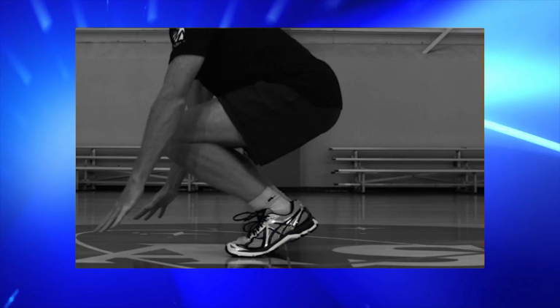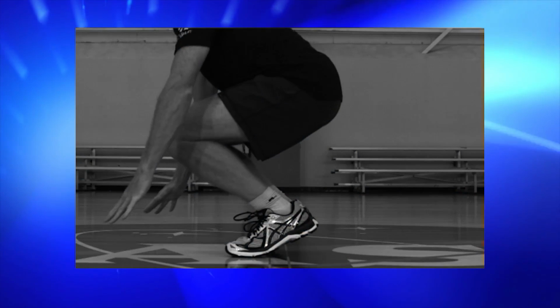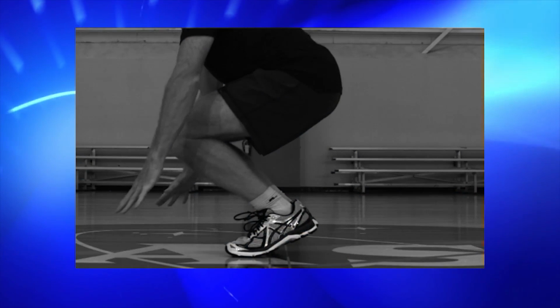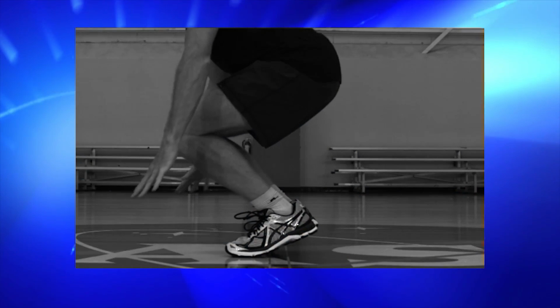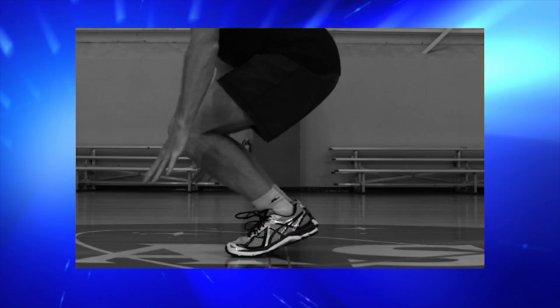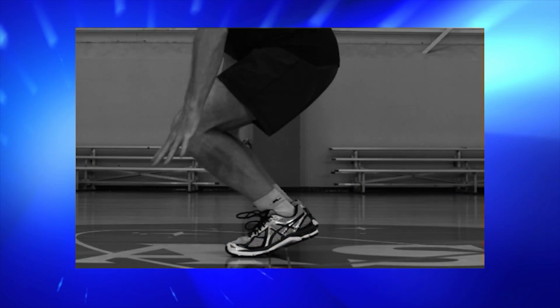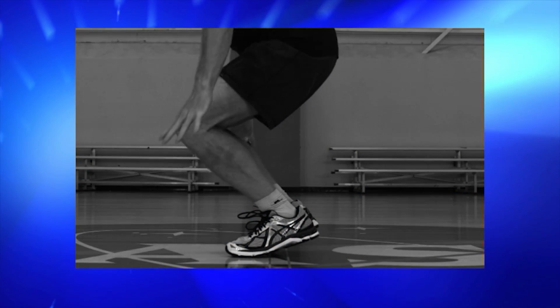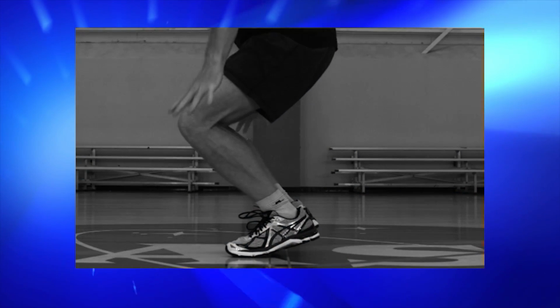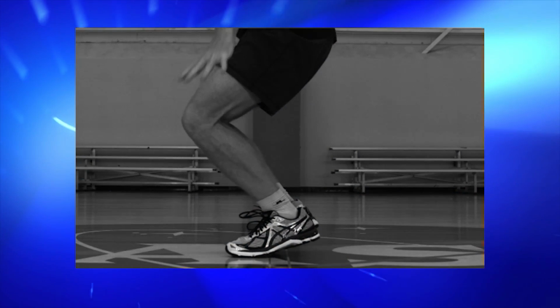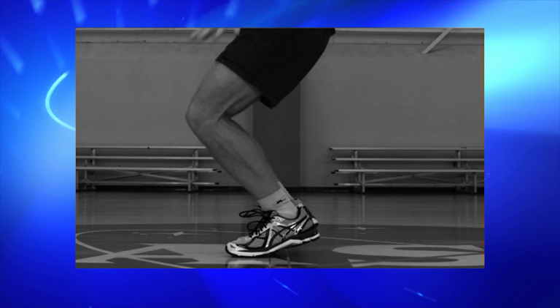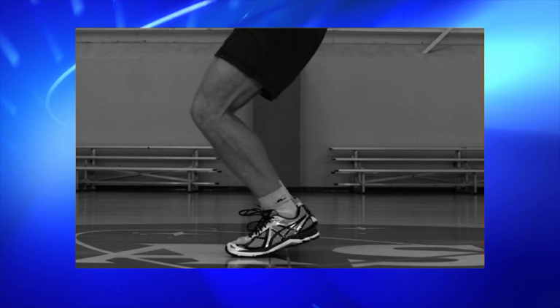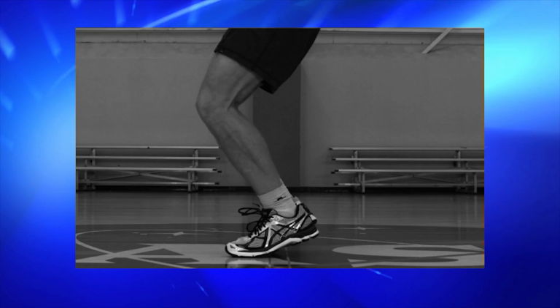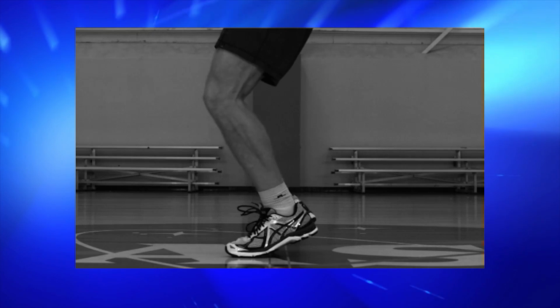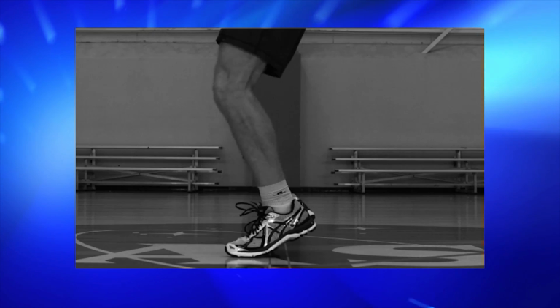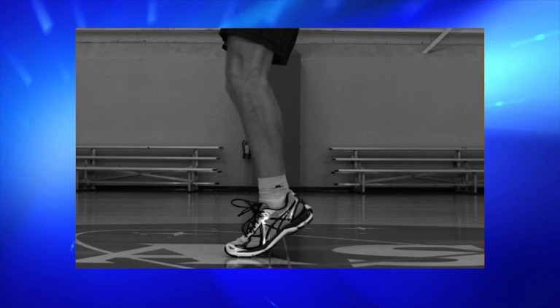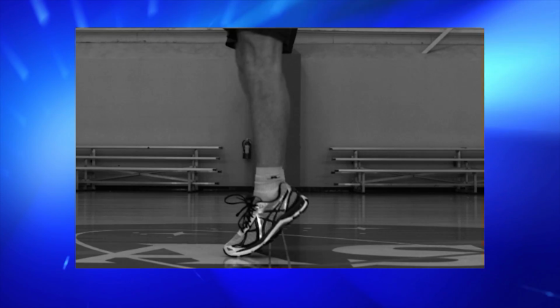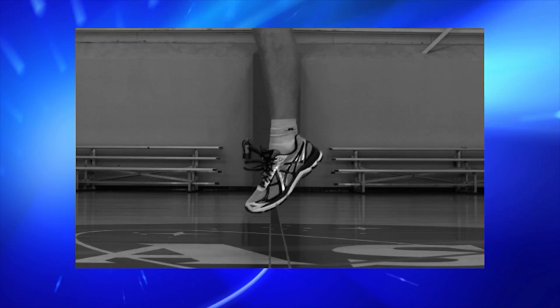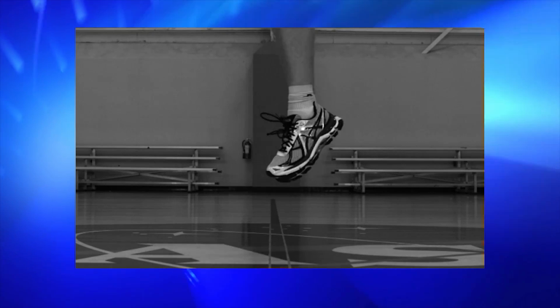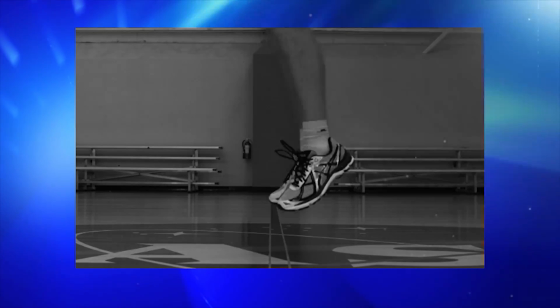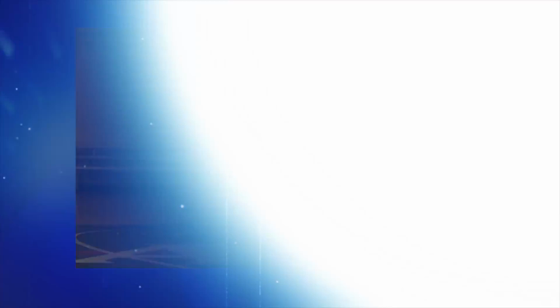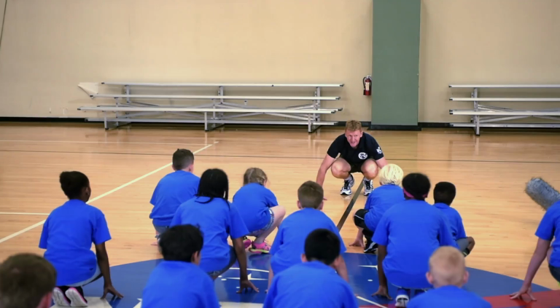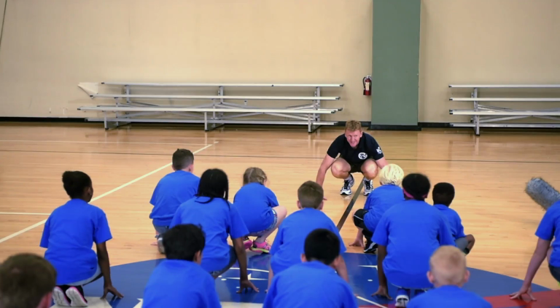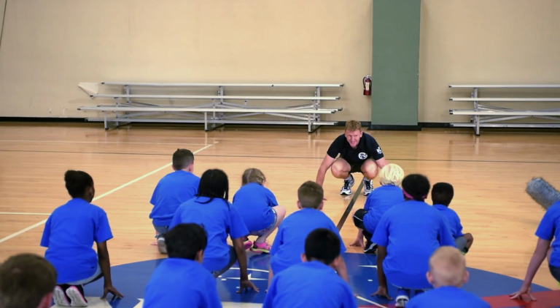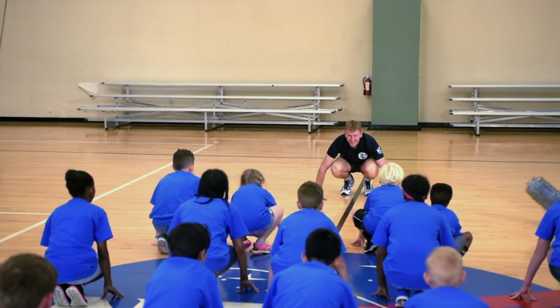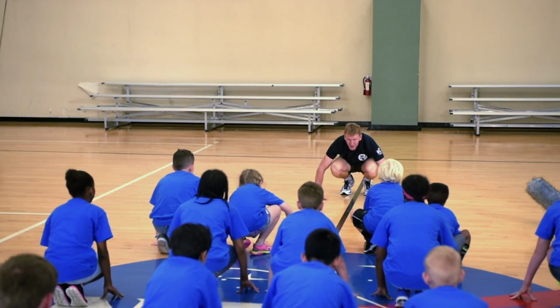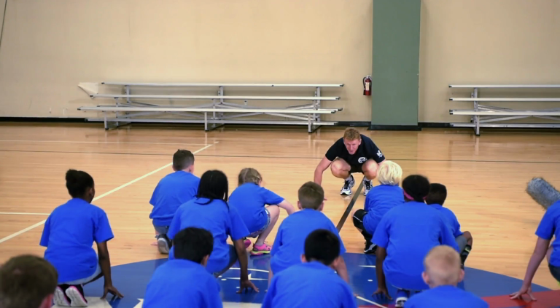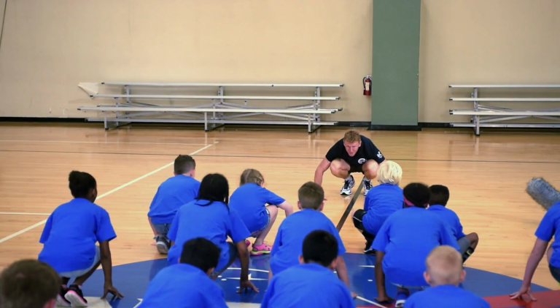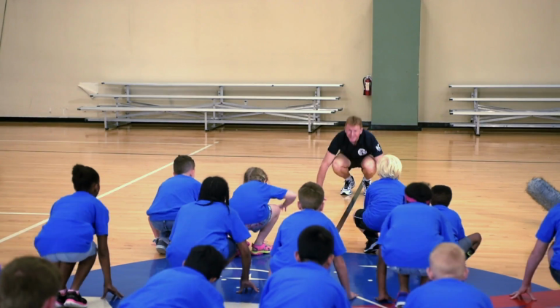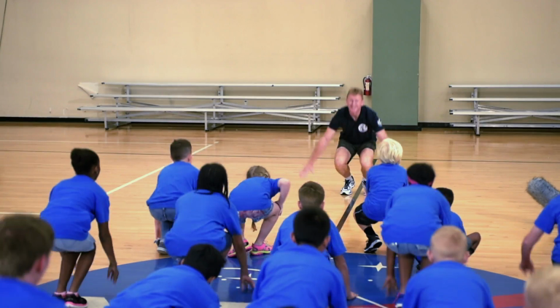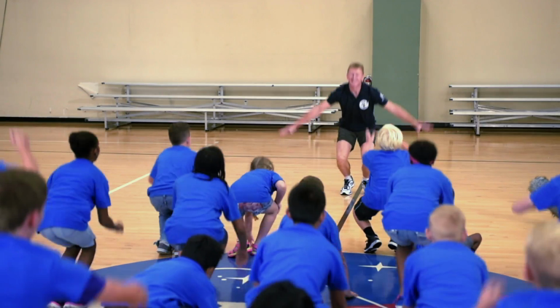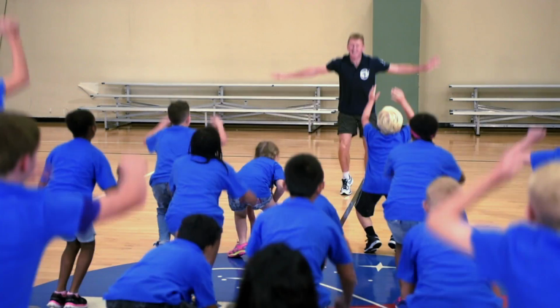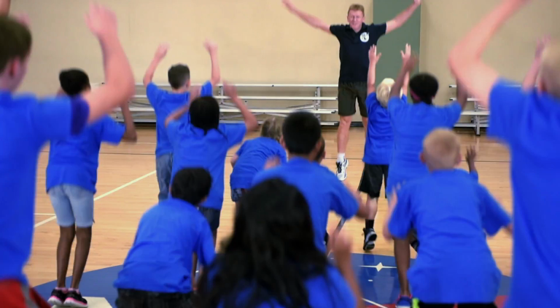And then finally, we're going to jump up and yell, lift-off! Ready? Go! Lift-off!